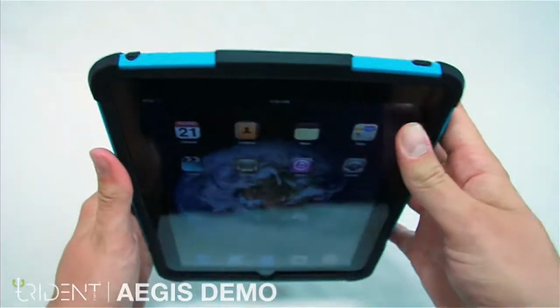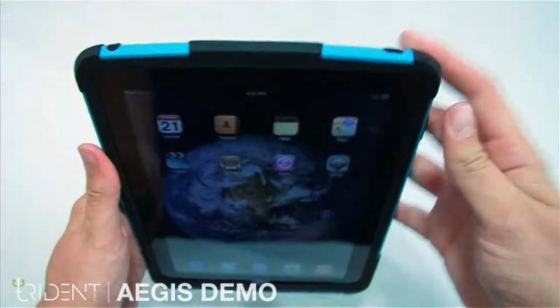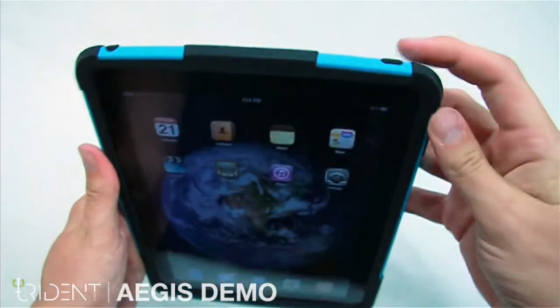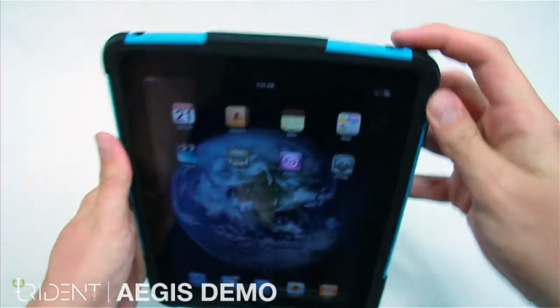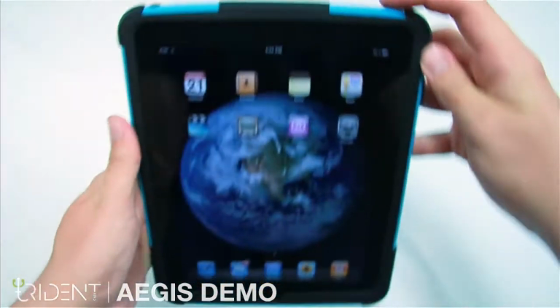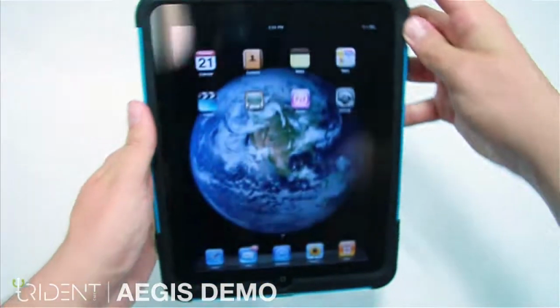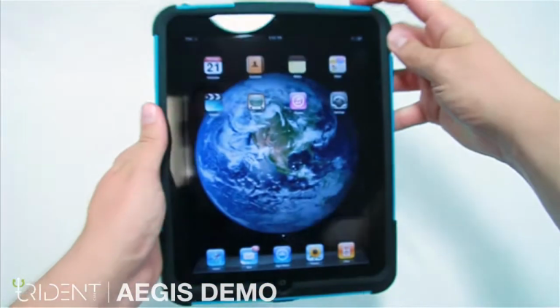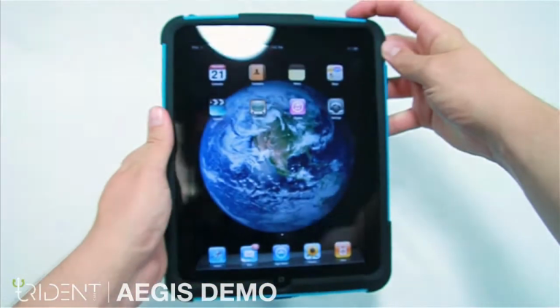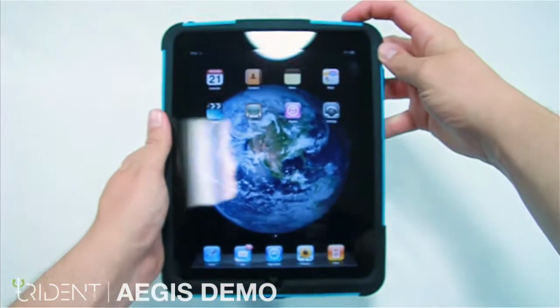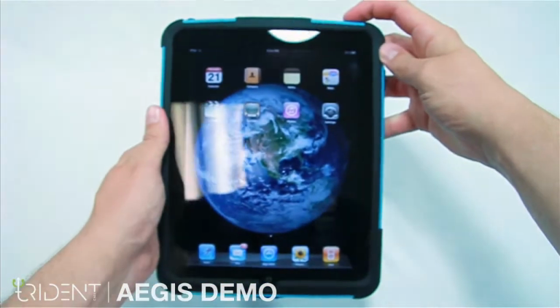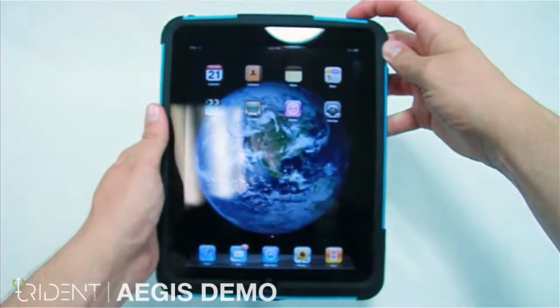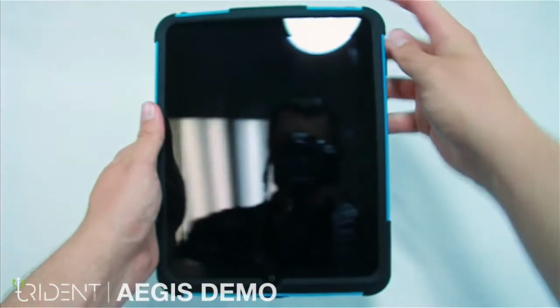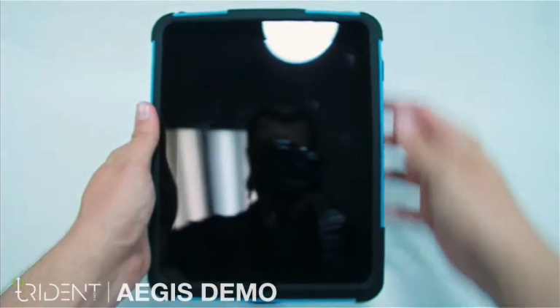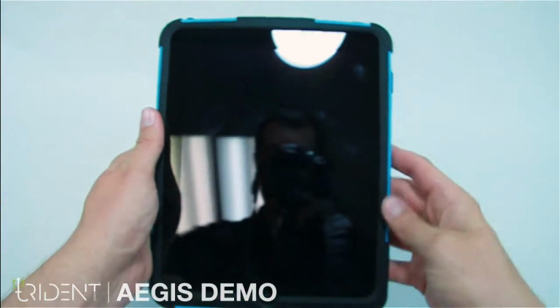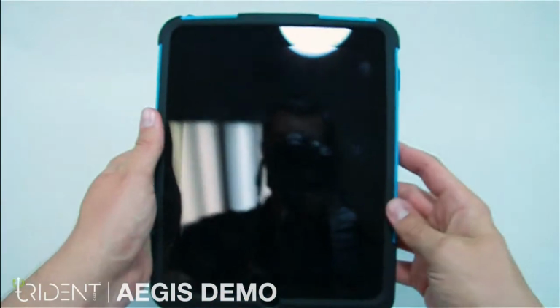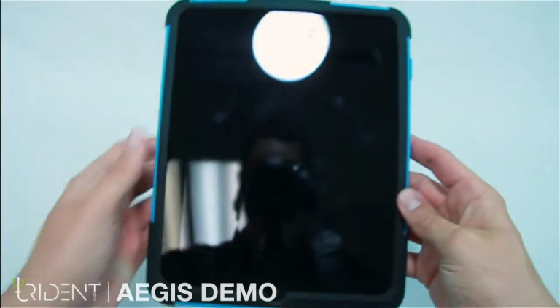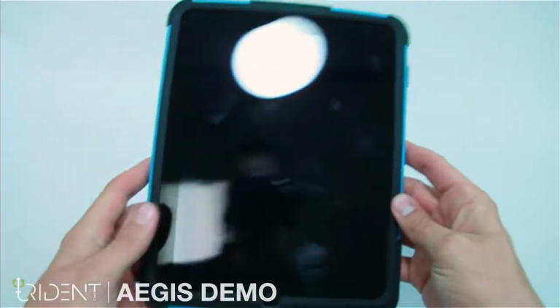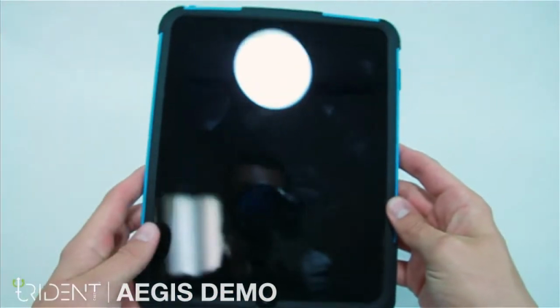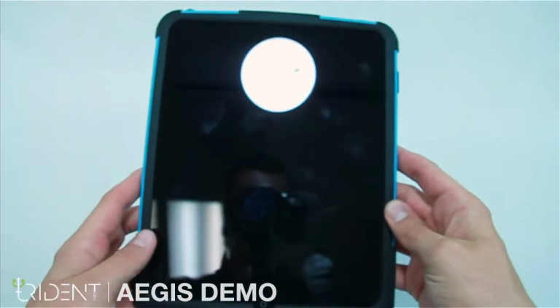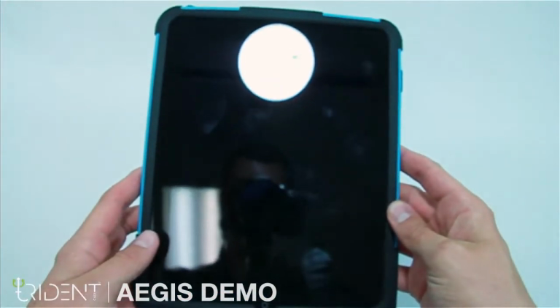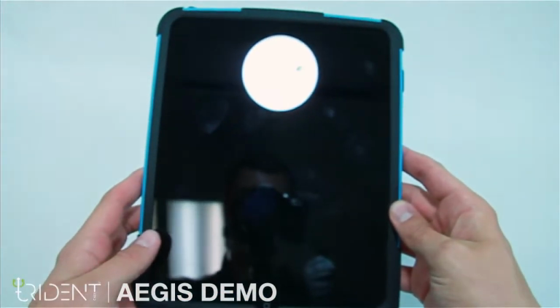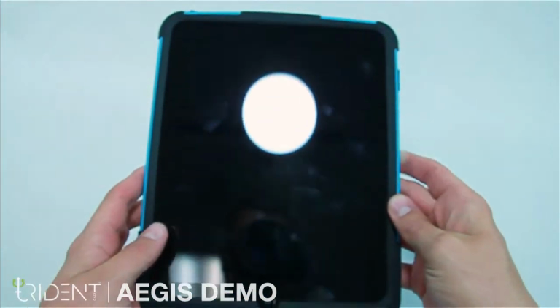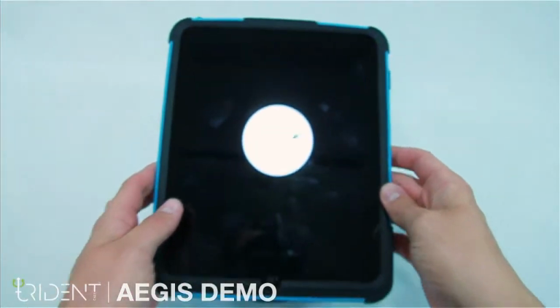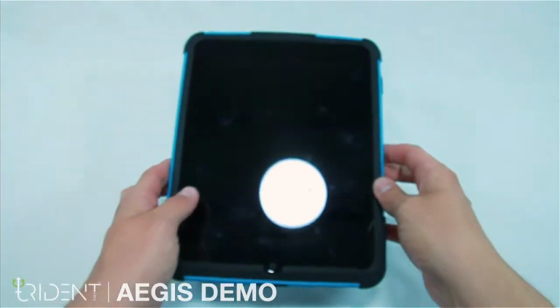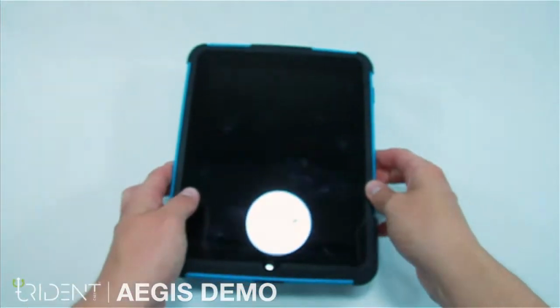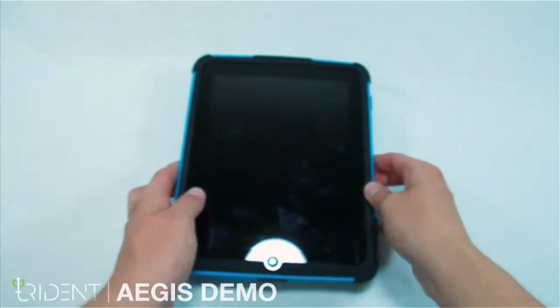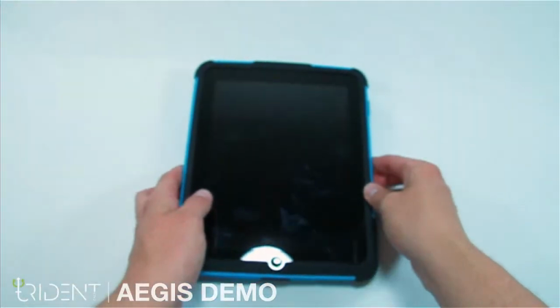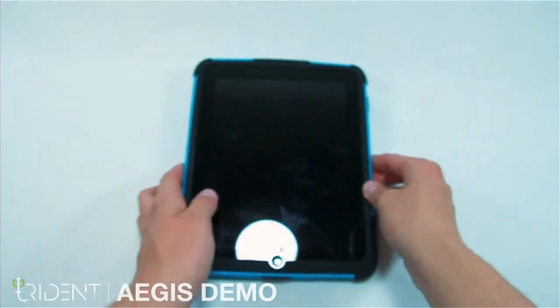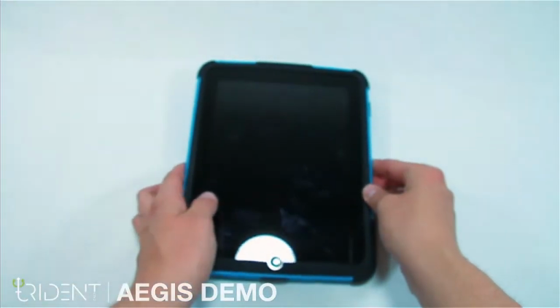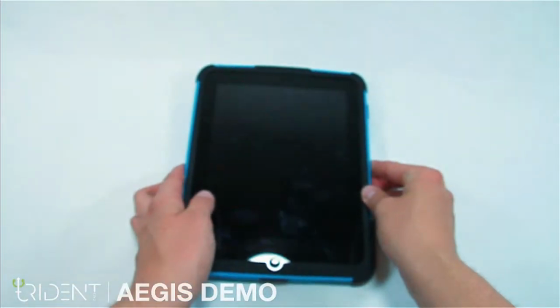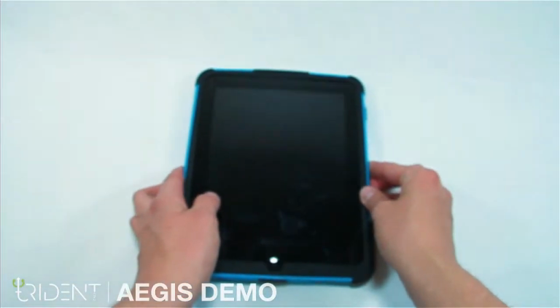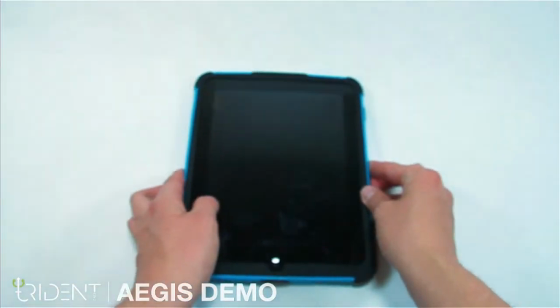The lock button is easy to press as well. That's it for the Aegis for the Apple iPad.